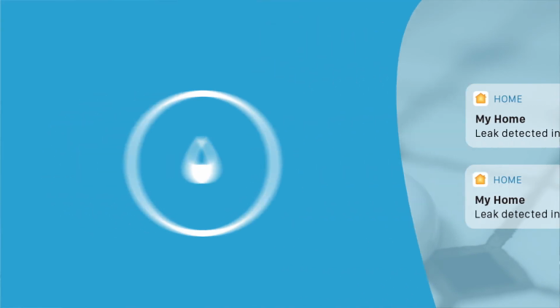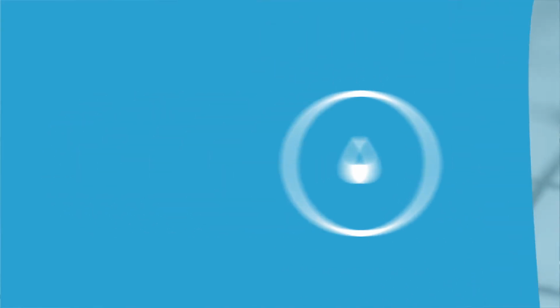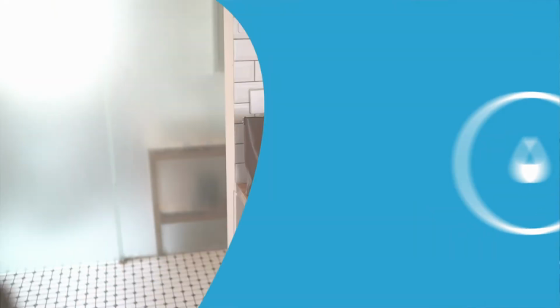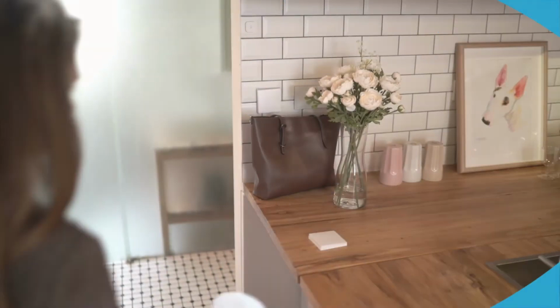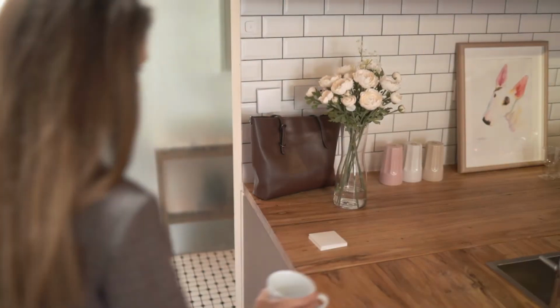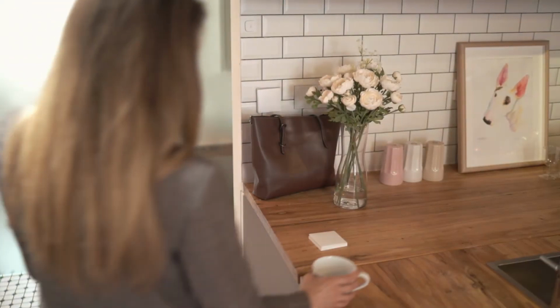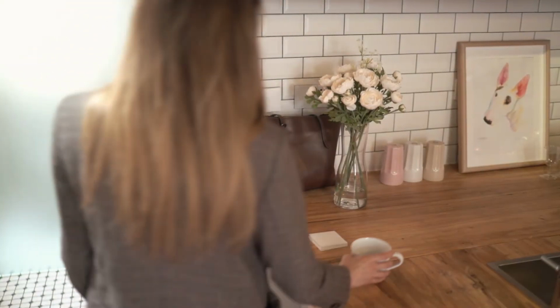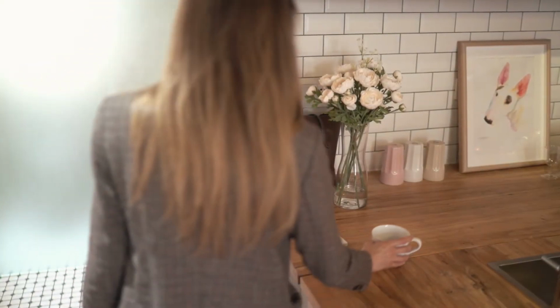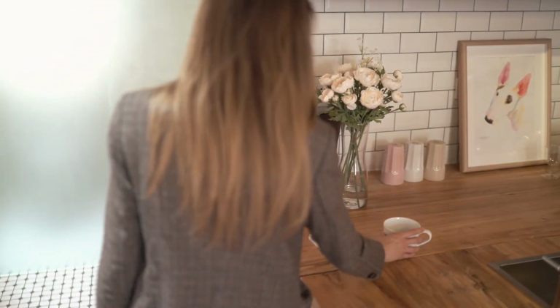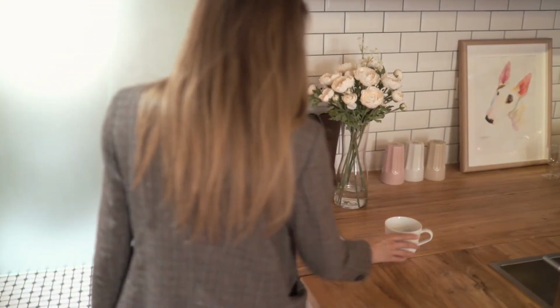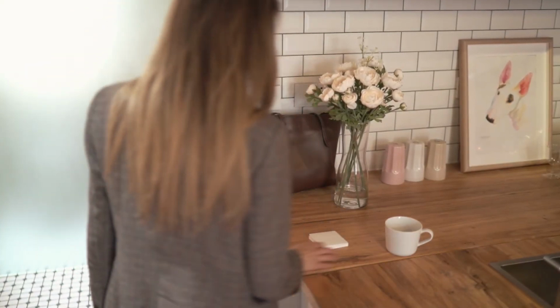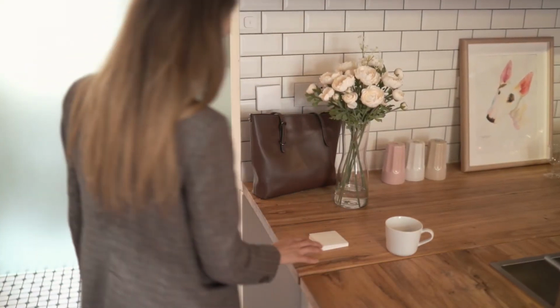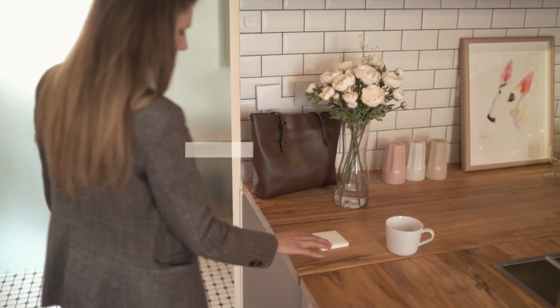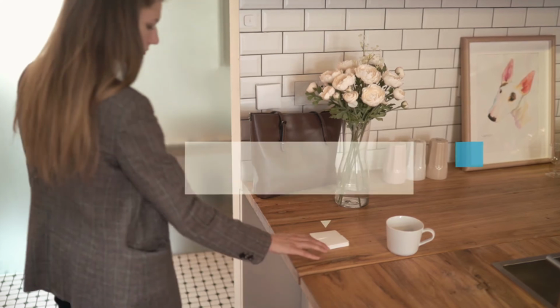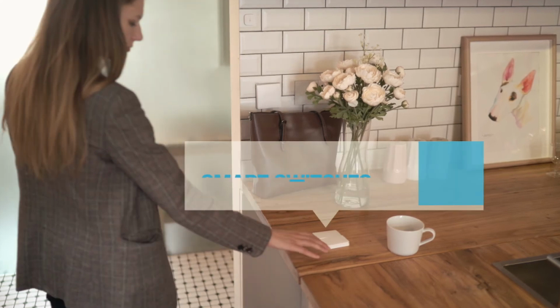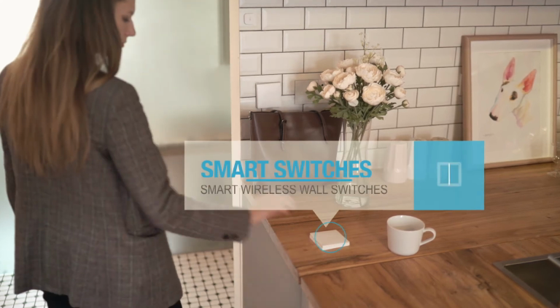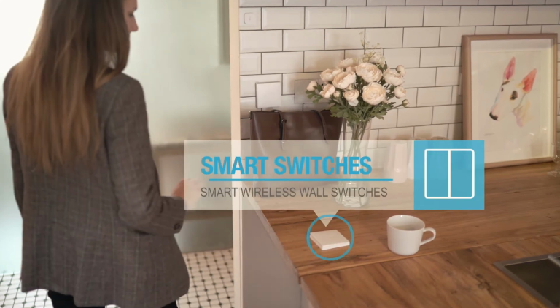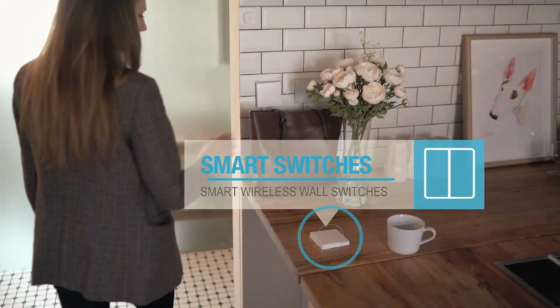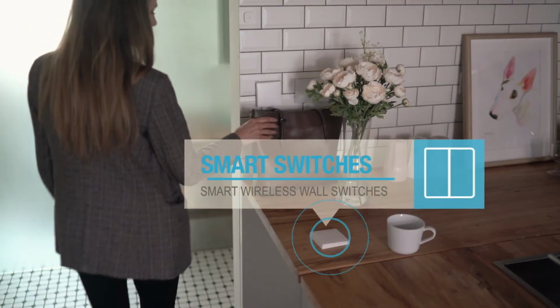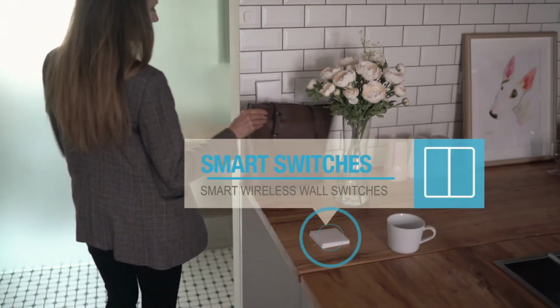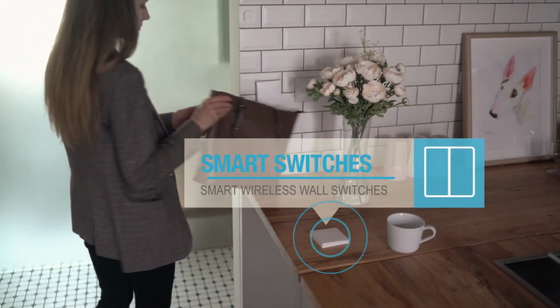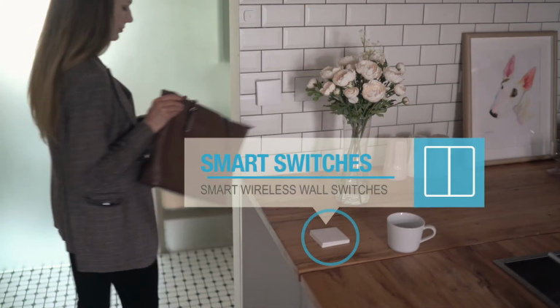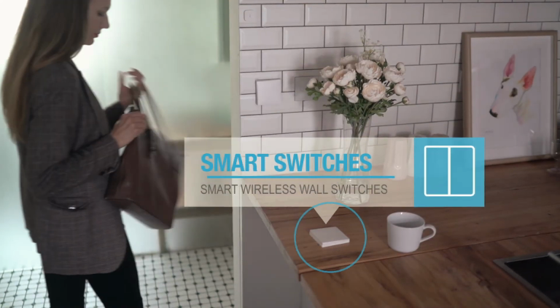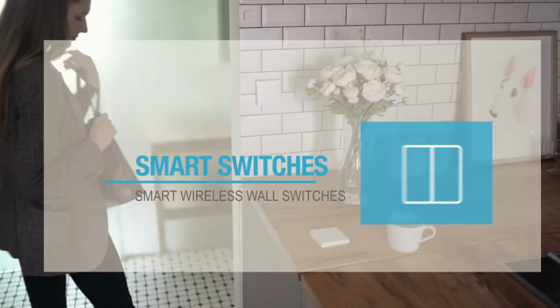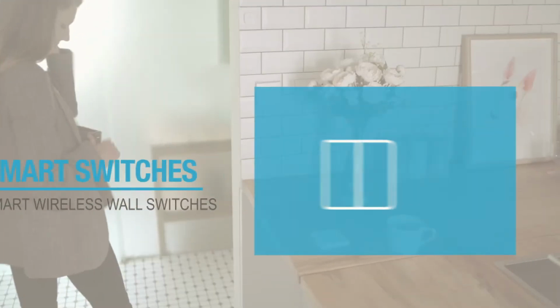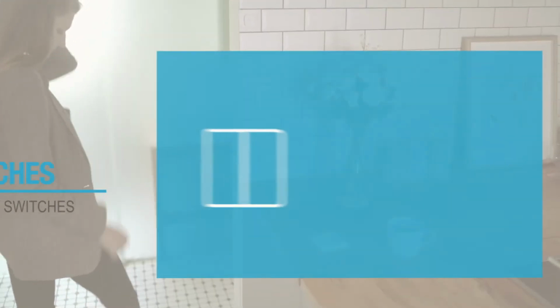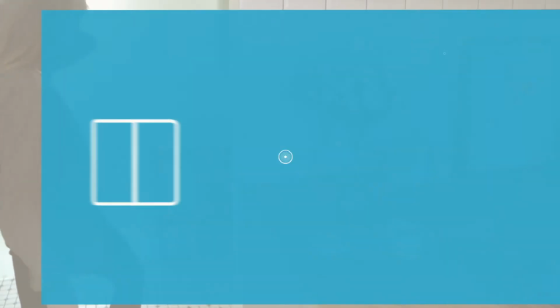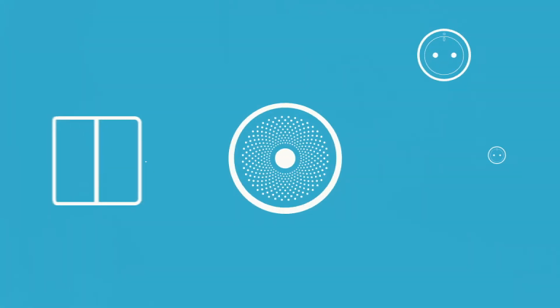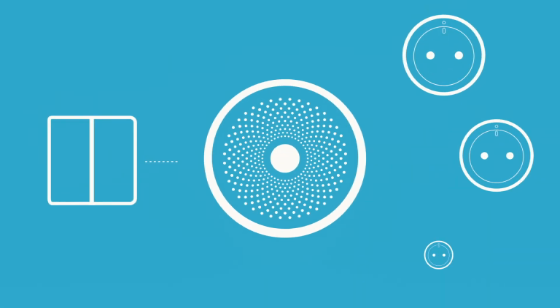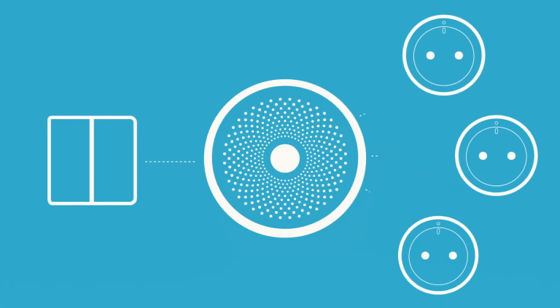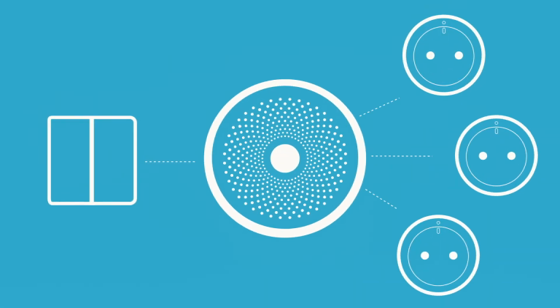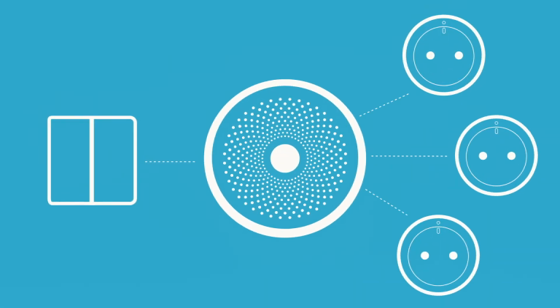Our wireless switches can be used to control any connected Smart Home products, as well as running whole scenes of automation rules.